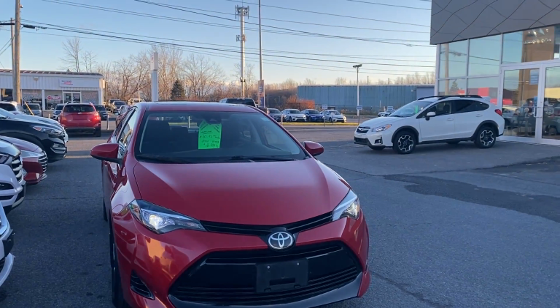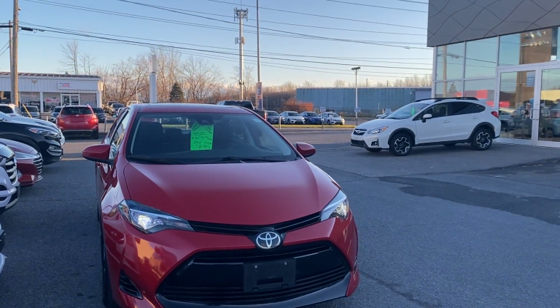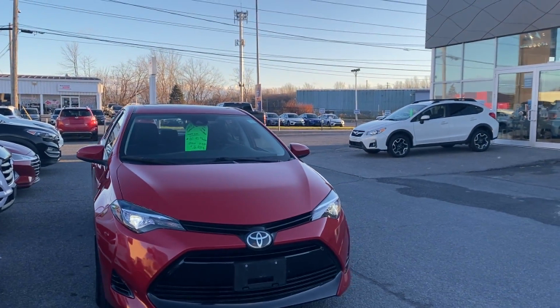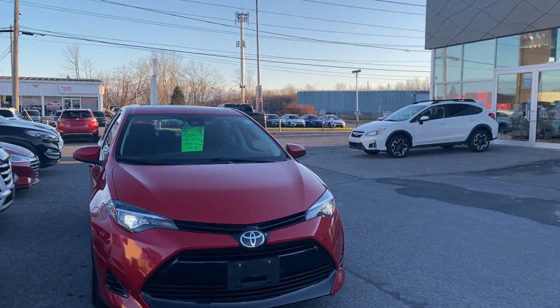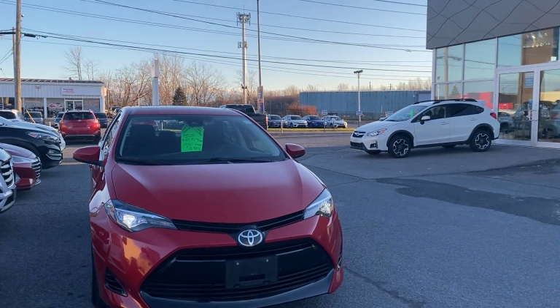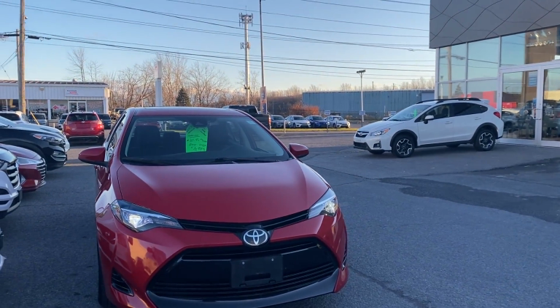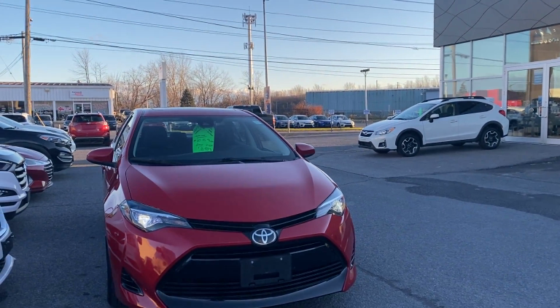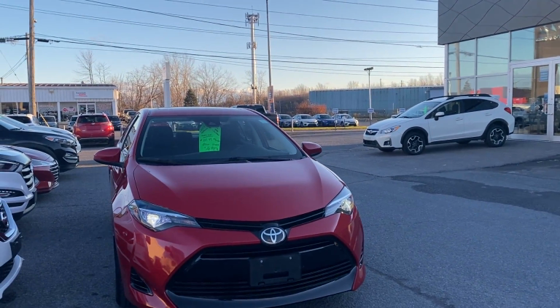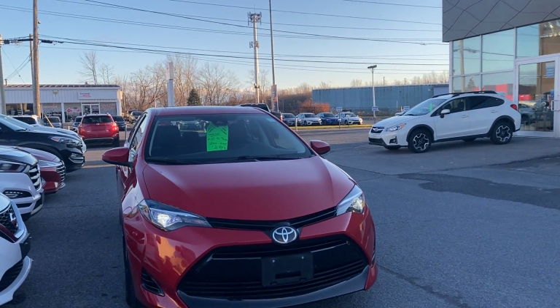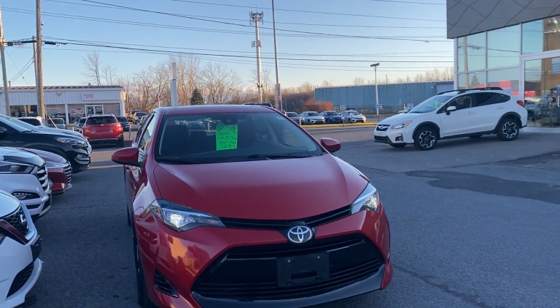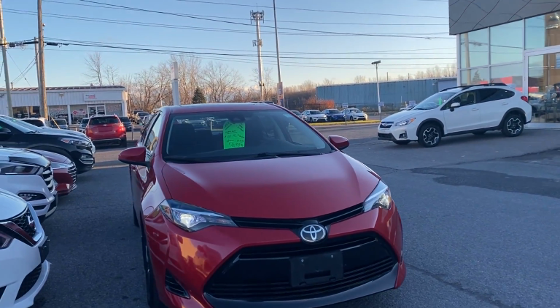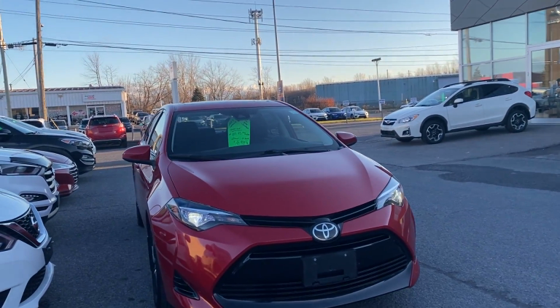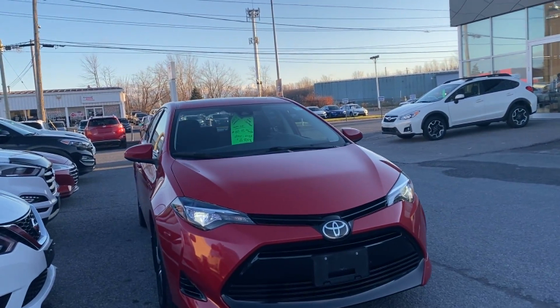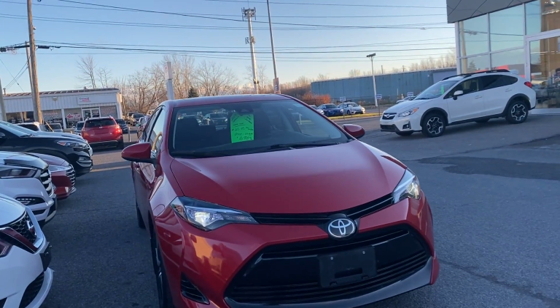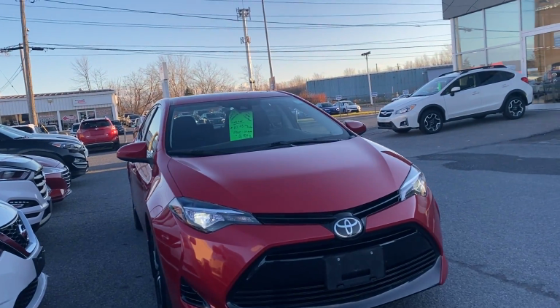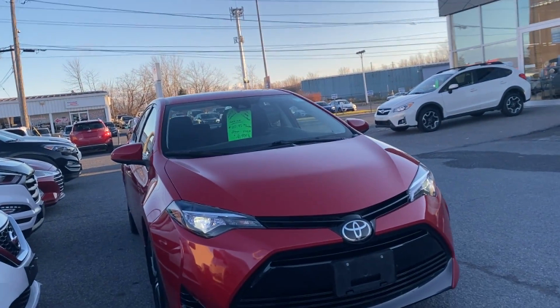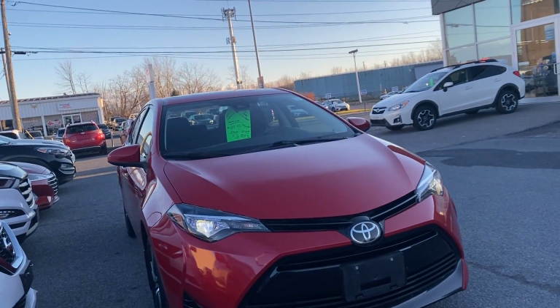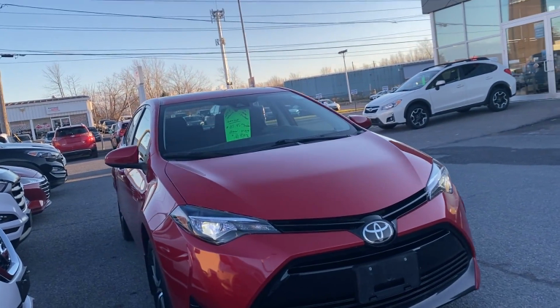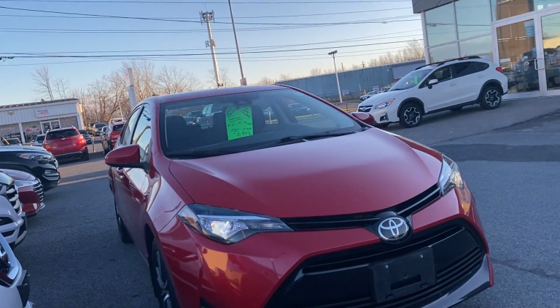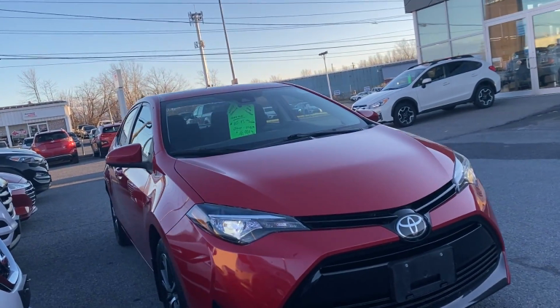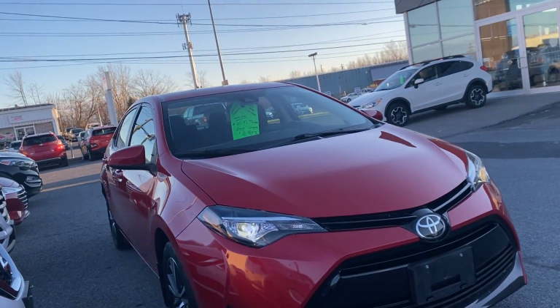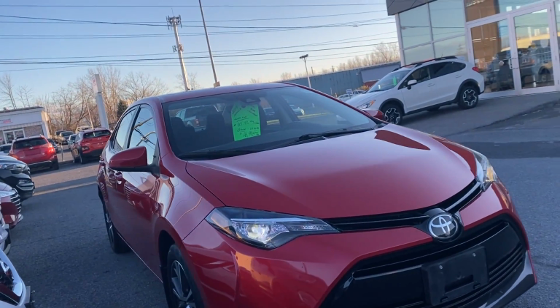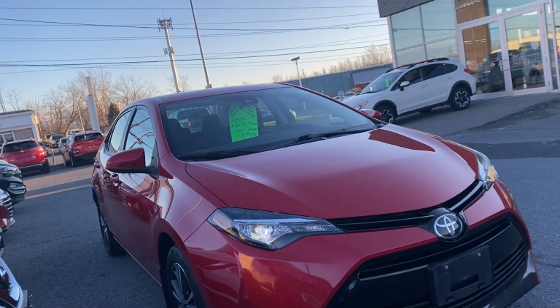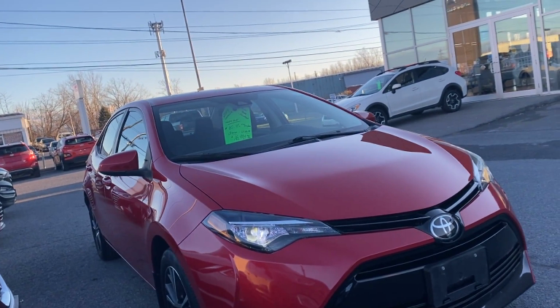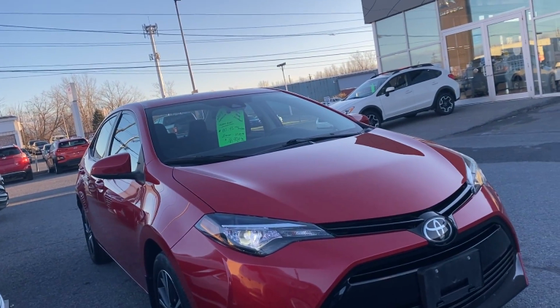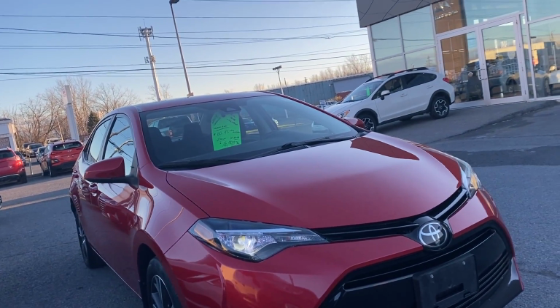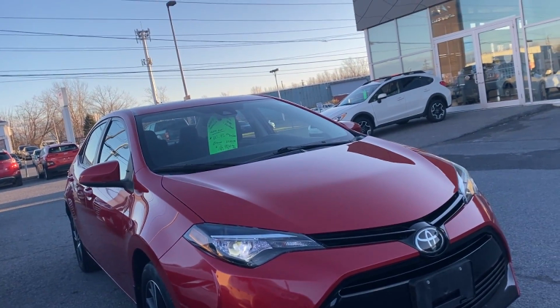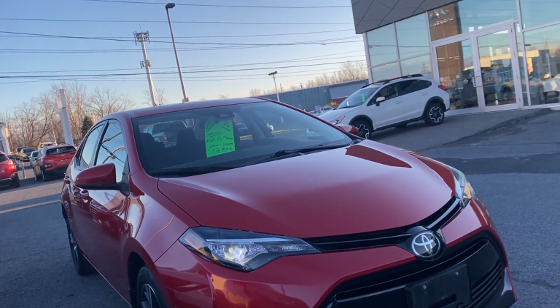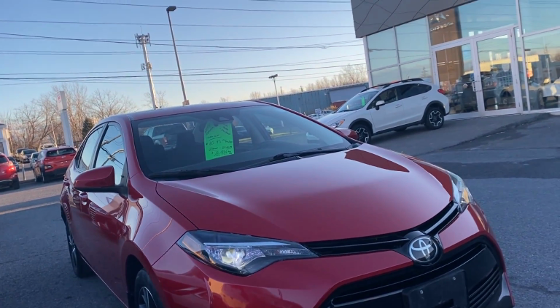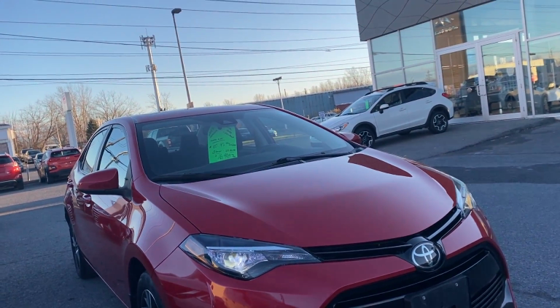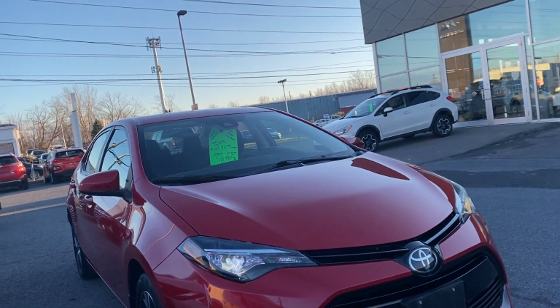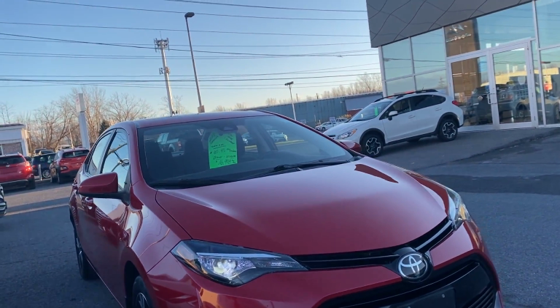Hey everyone, welcome back to Seaway Hyundai's virtual showroom. We have another beautiful unit to show you here.